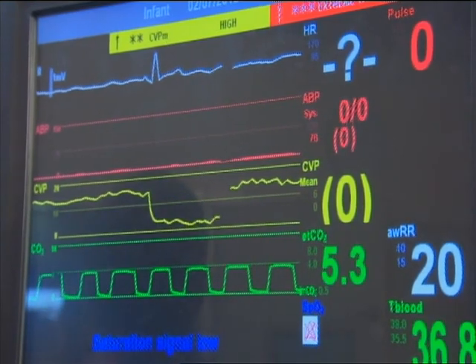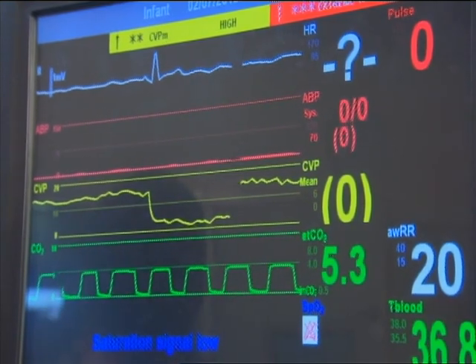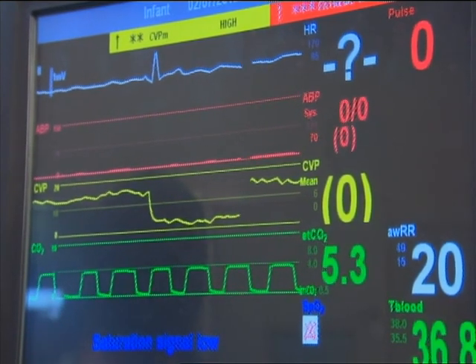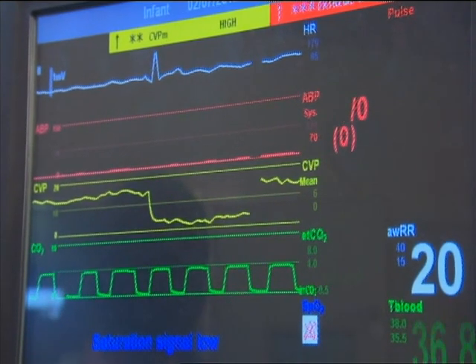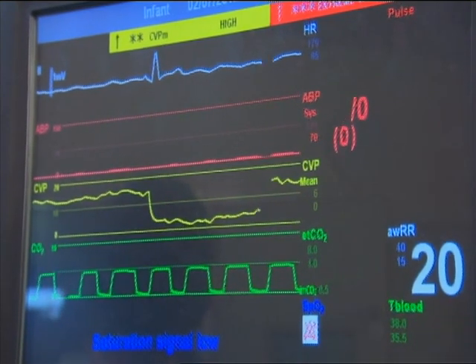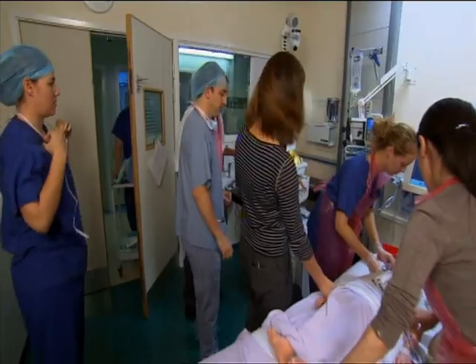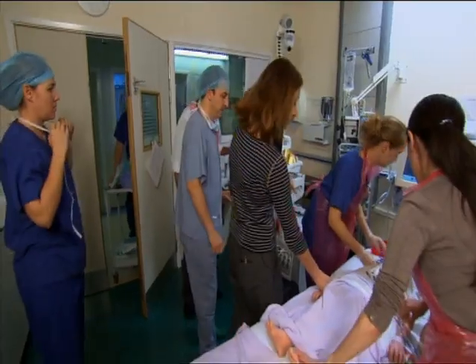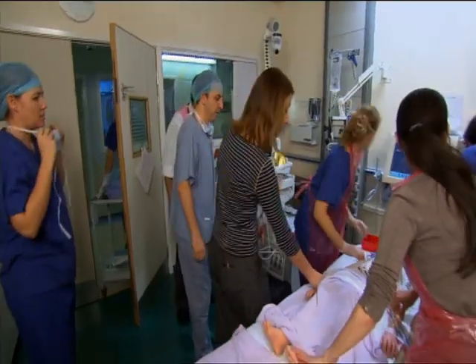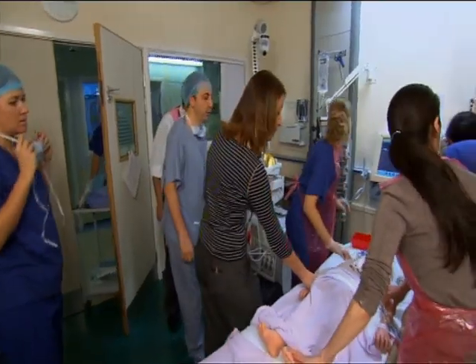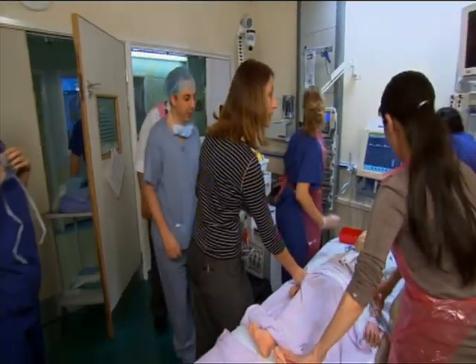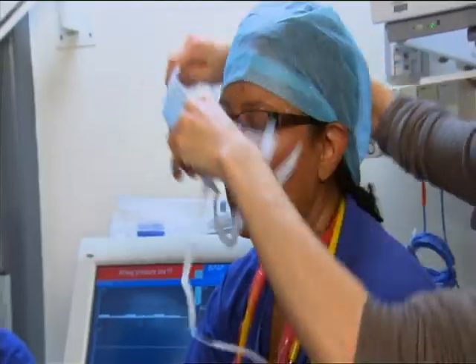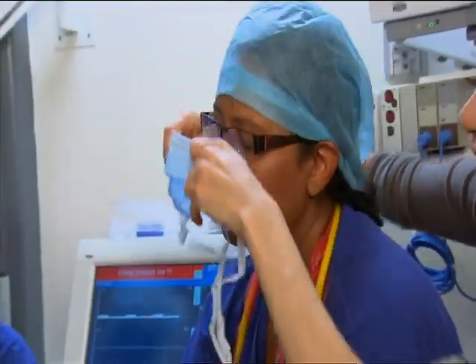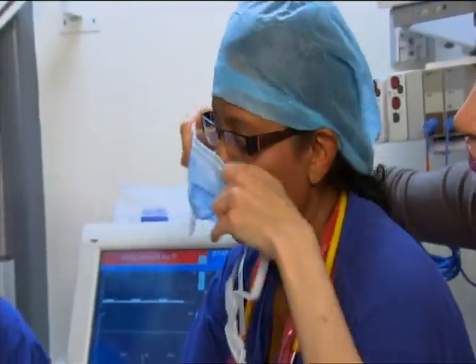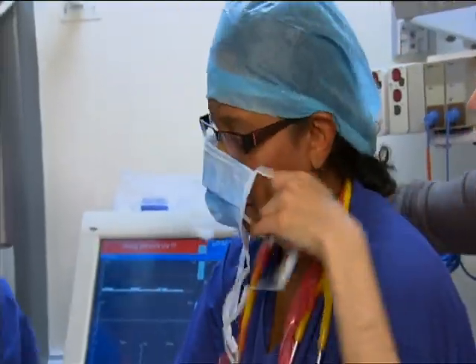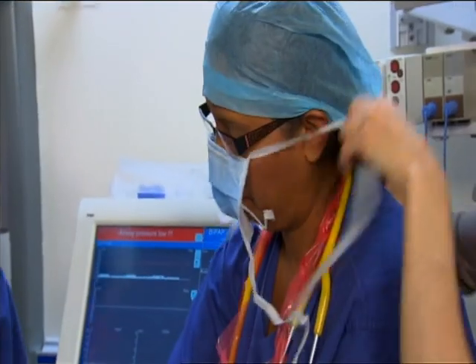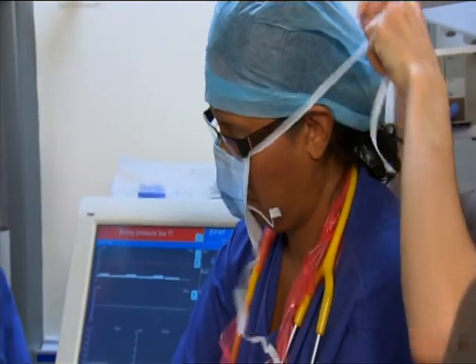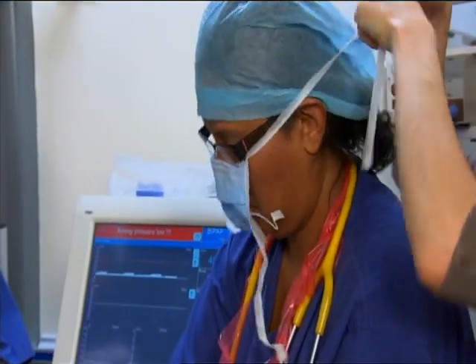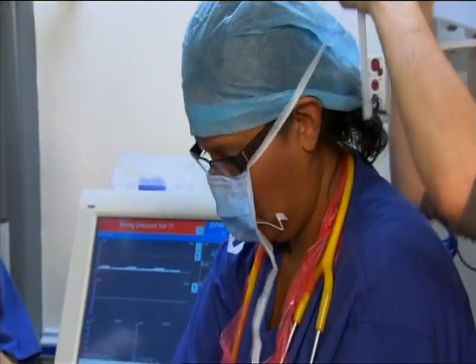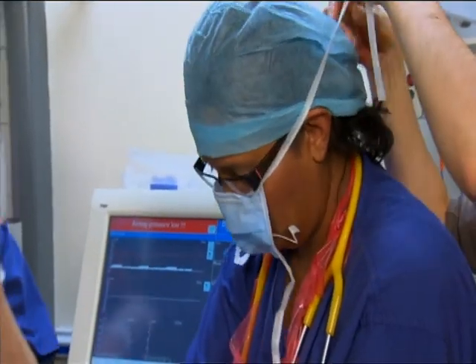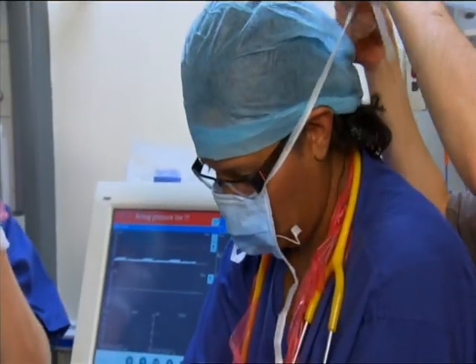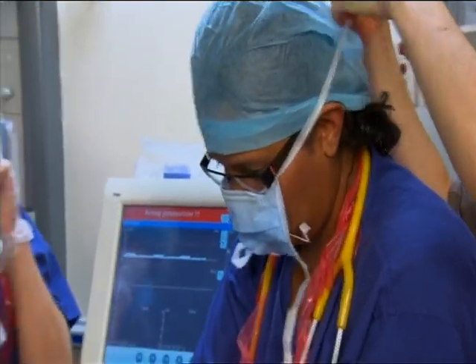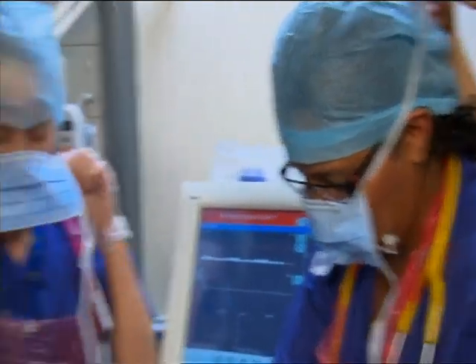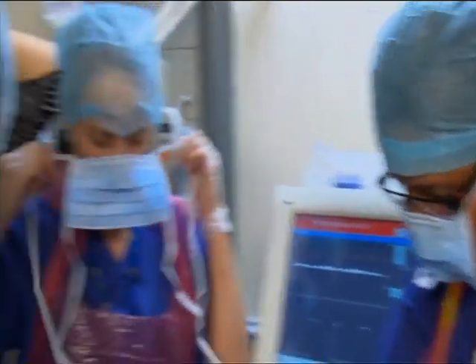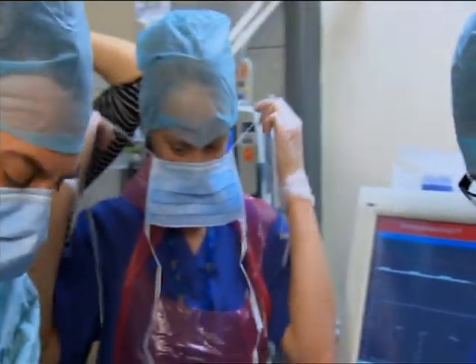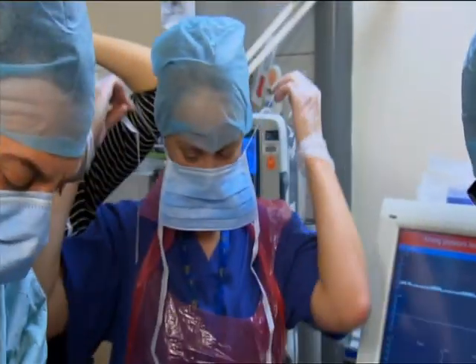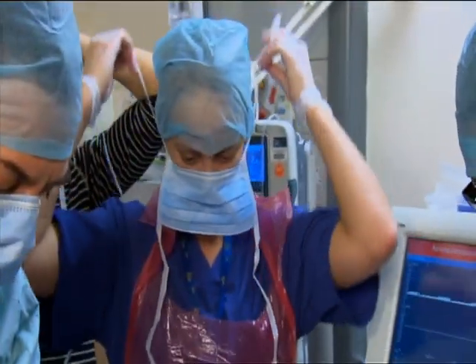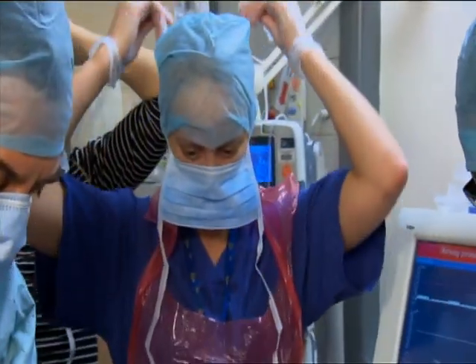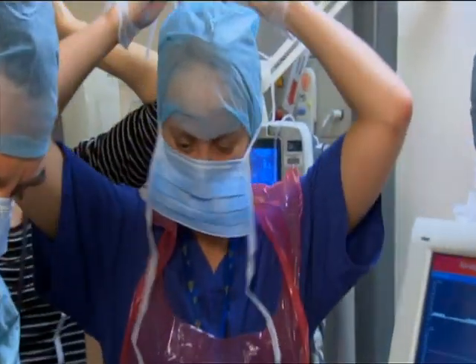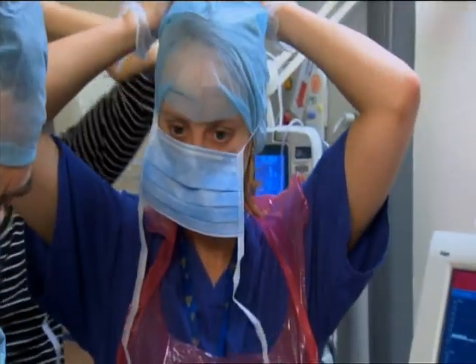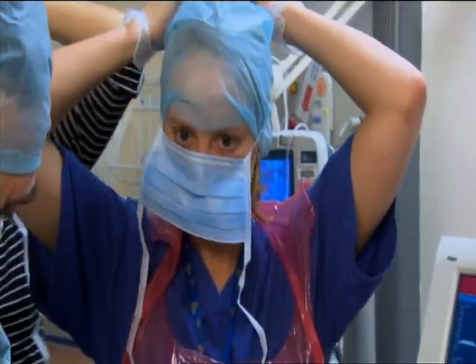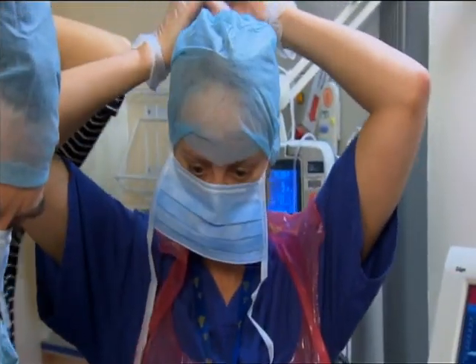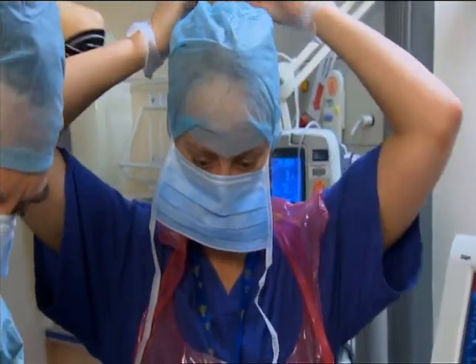I've lost the pulse. There's an old adage in medicine: see one, do one, teach one.